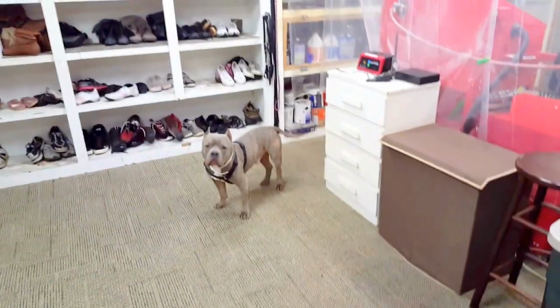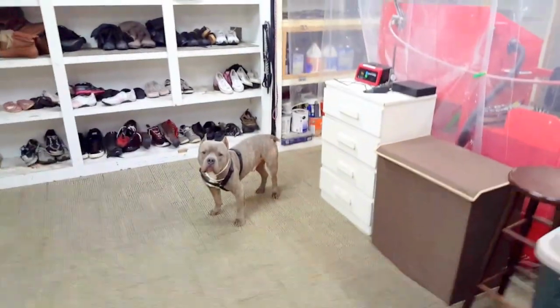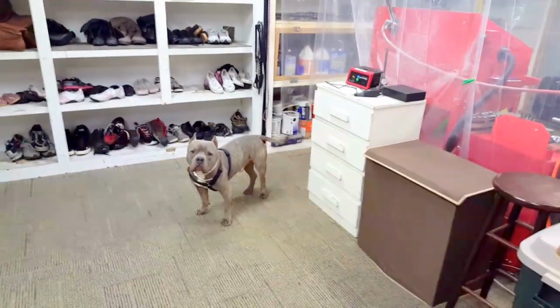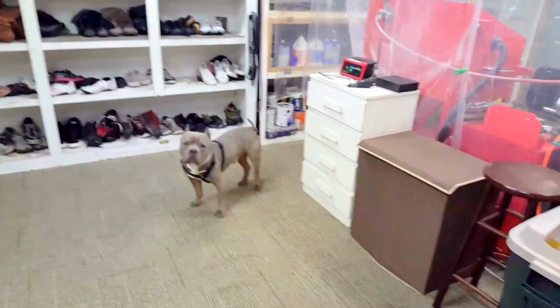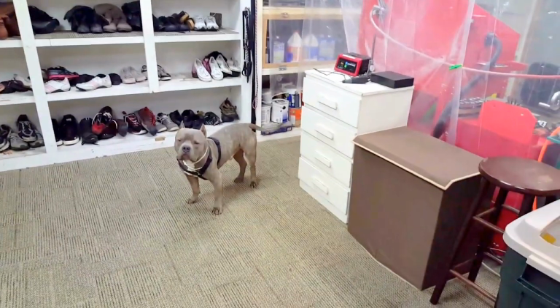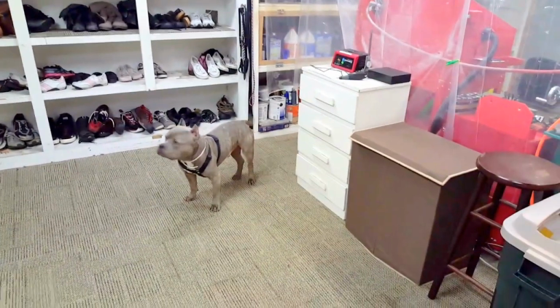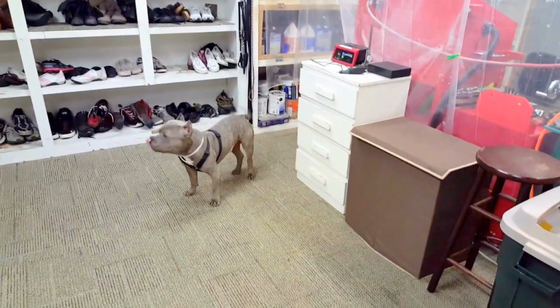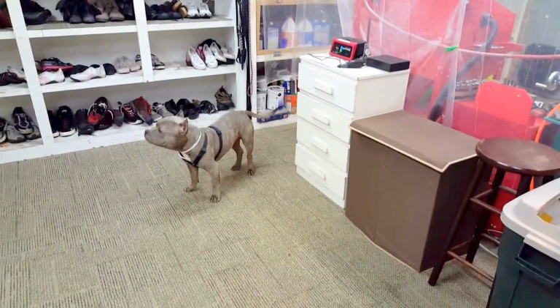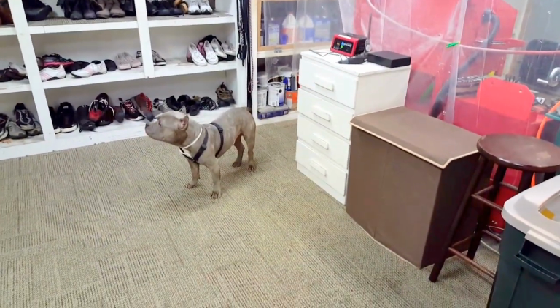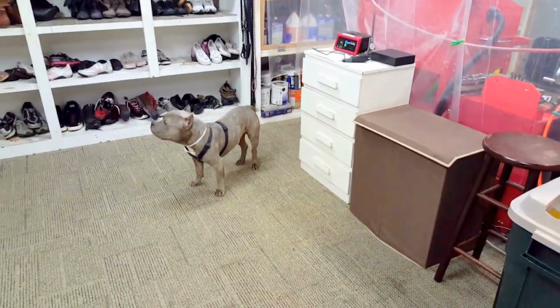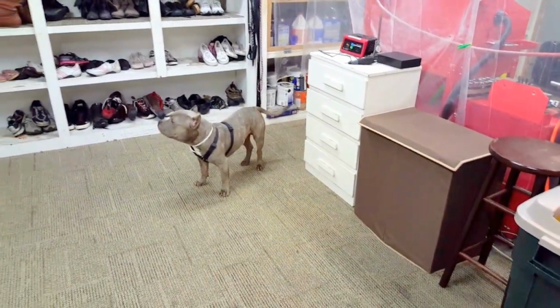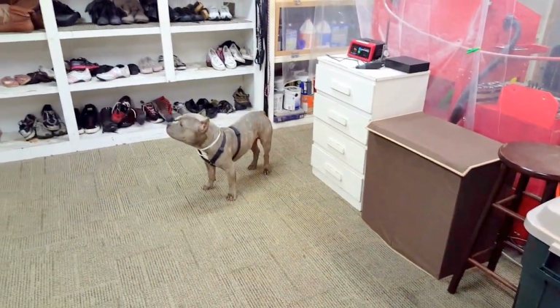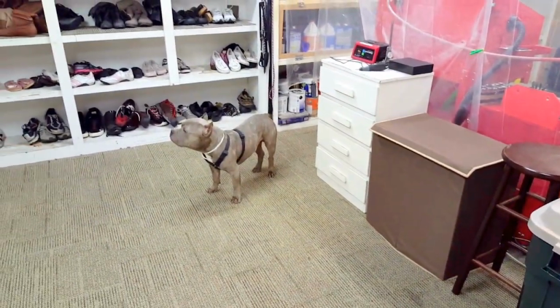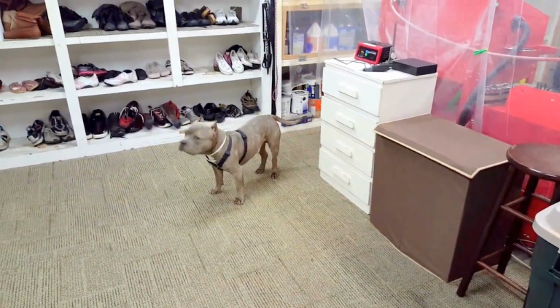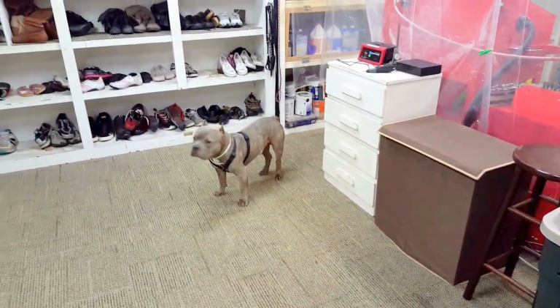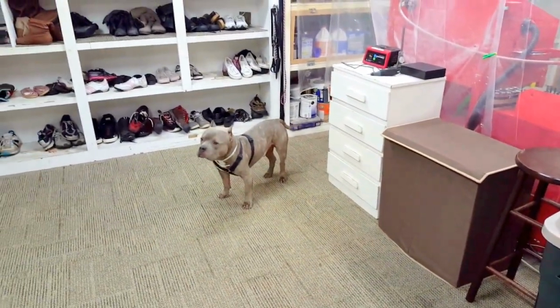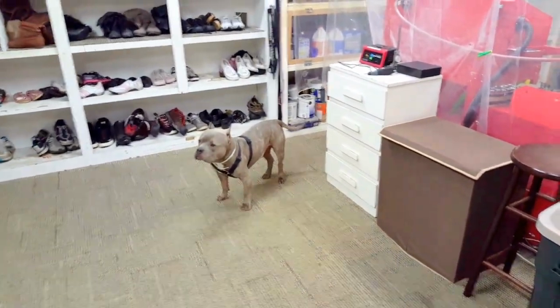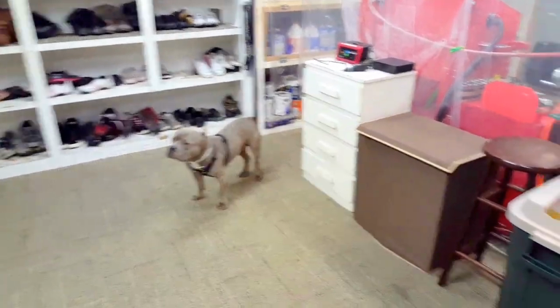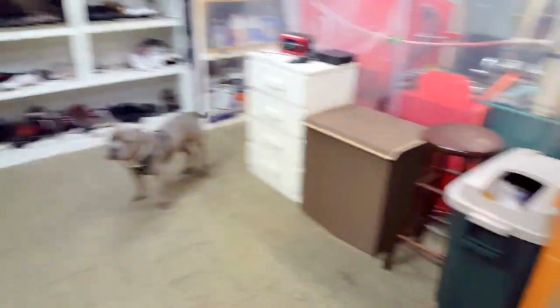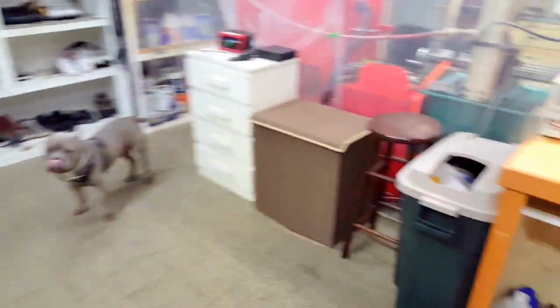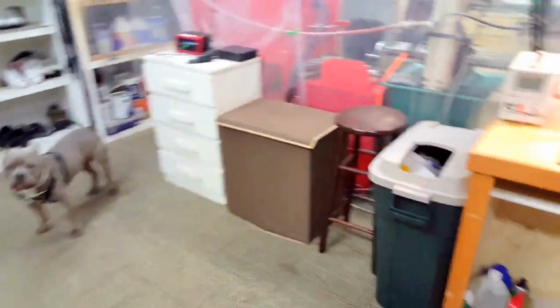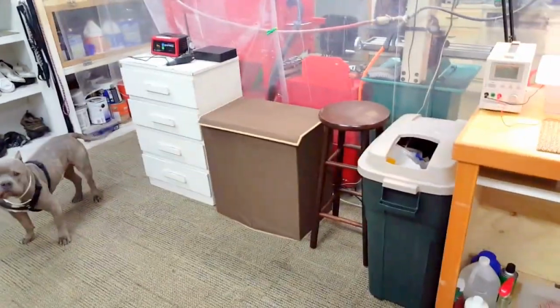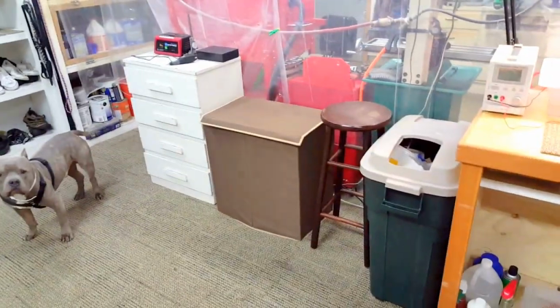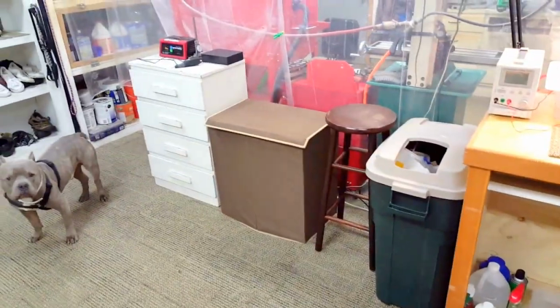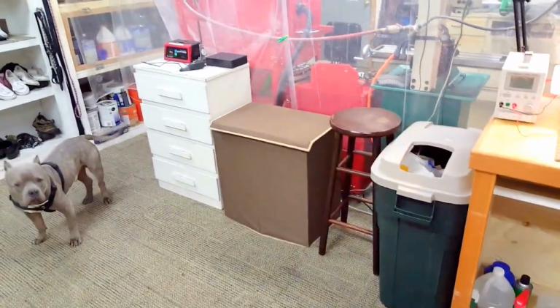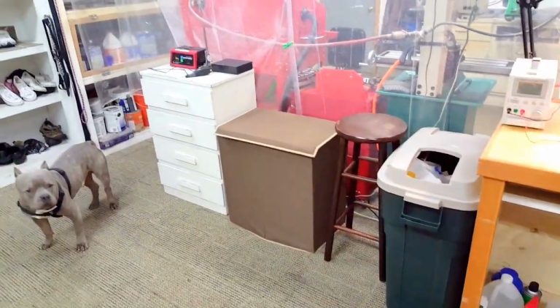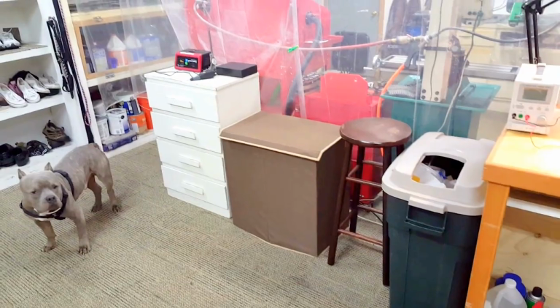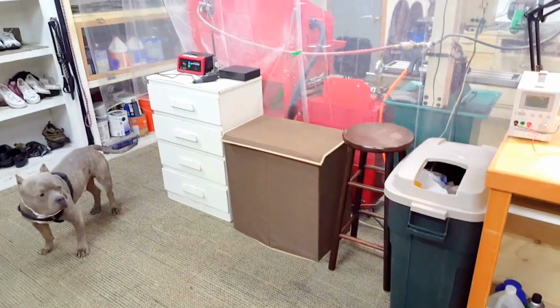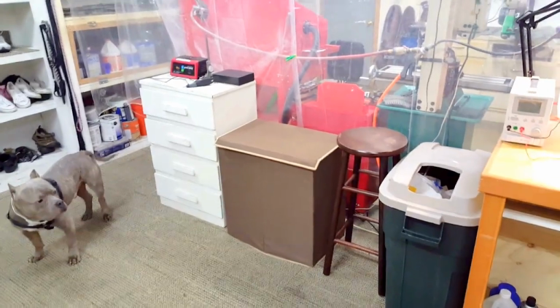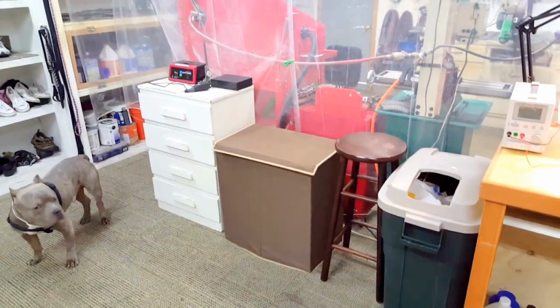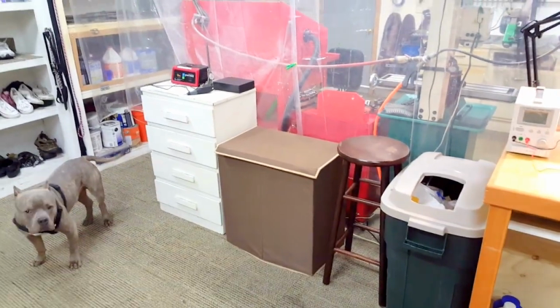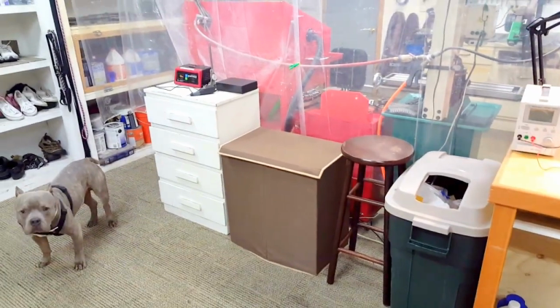Hey guys, I'm gonna give you a quick little walkthrough video and show you my little shop setup I have going on.